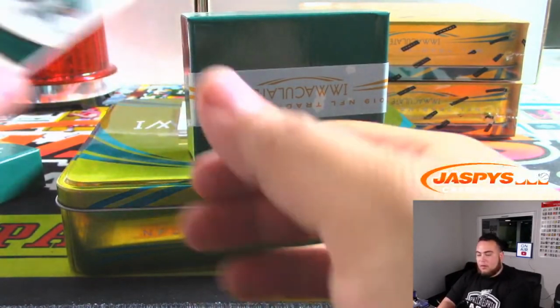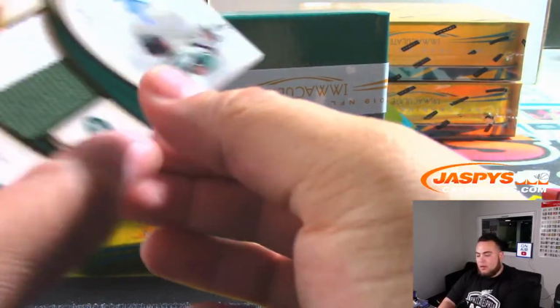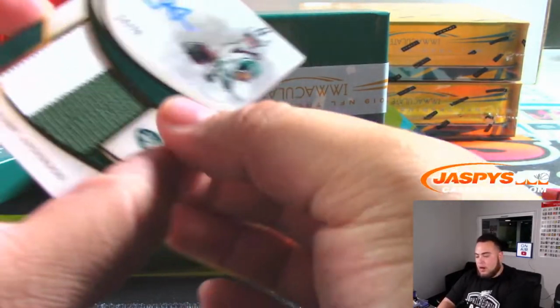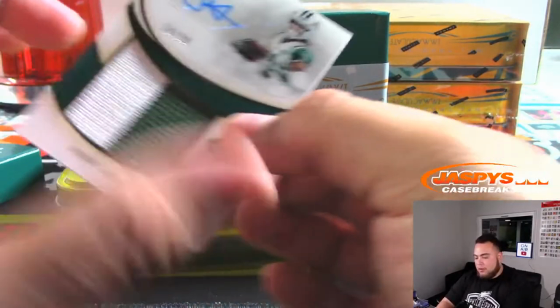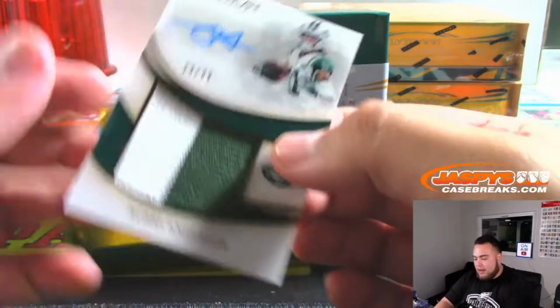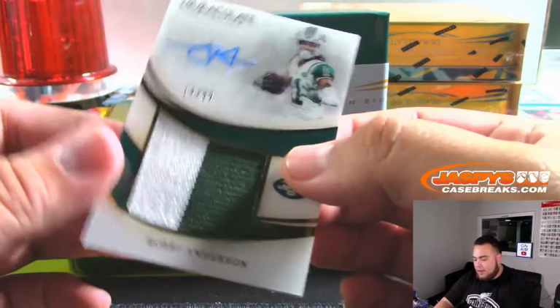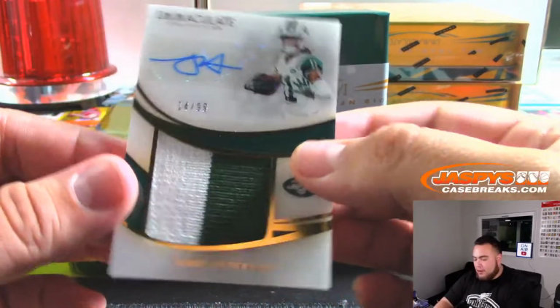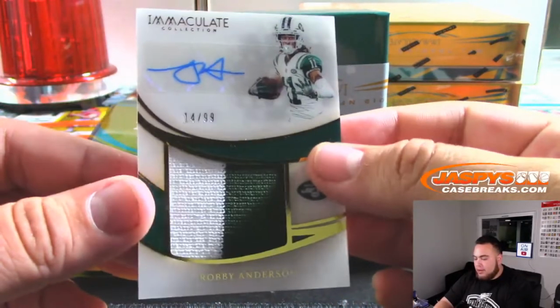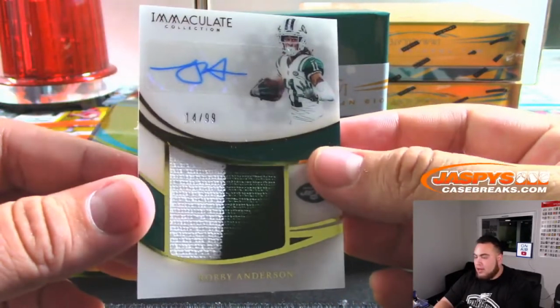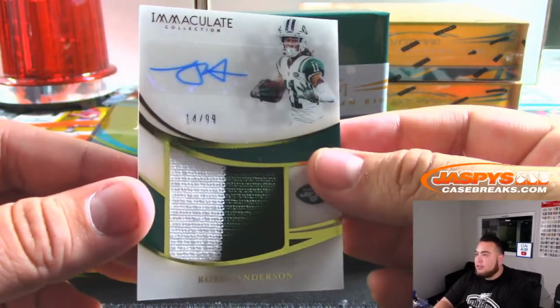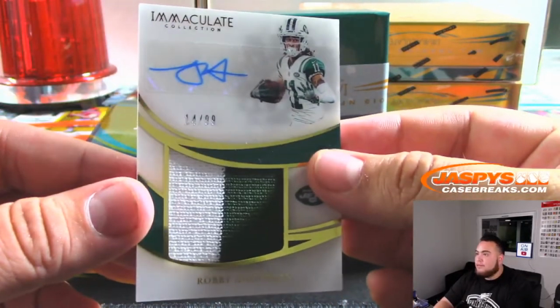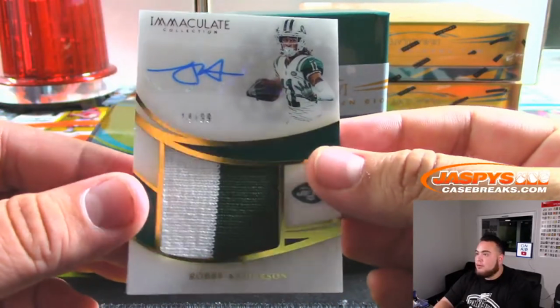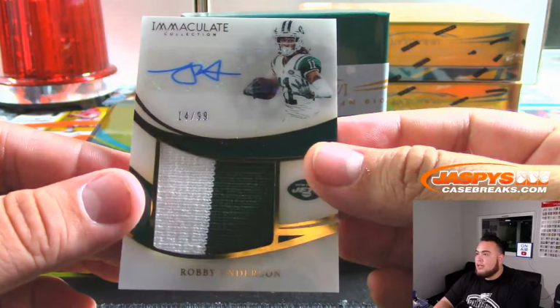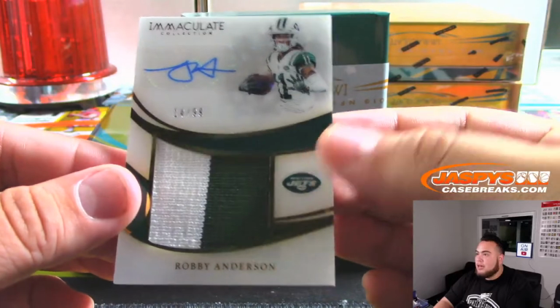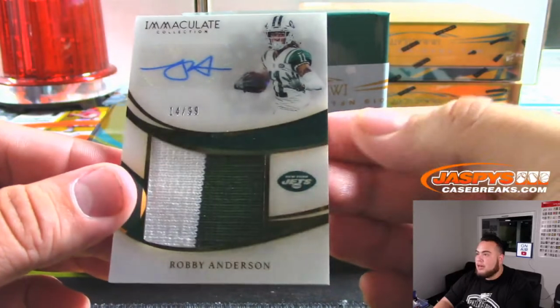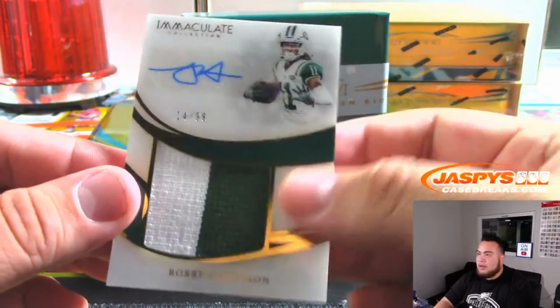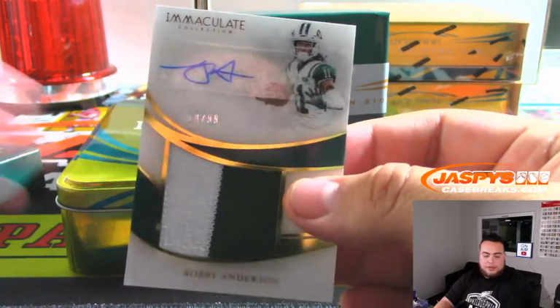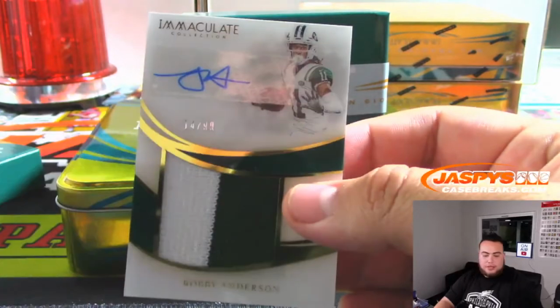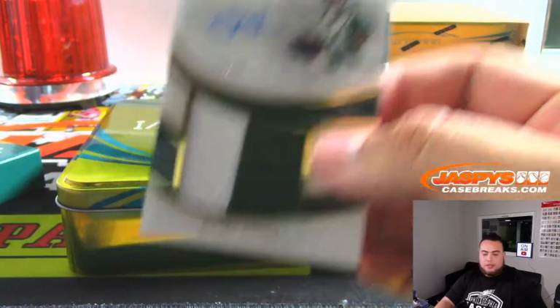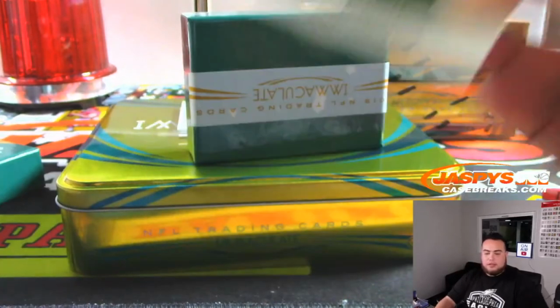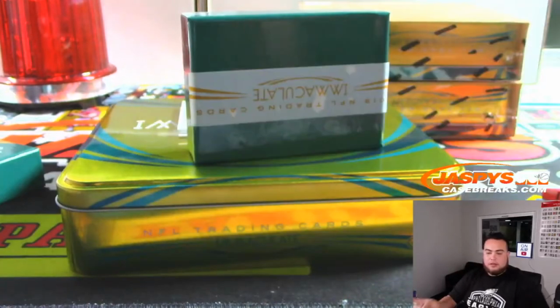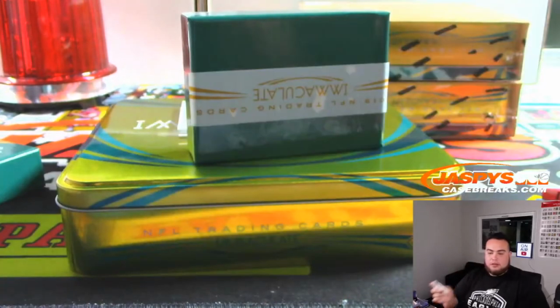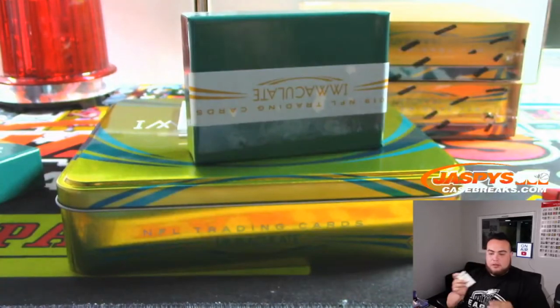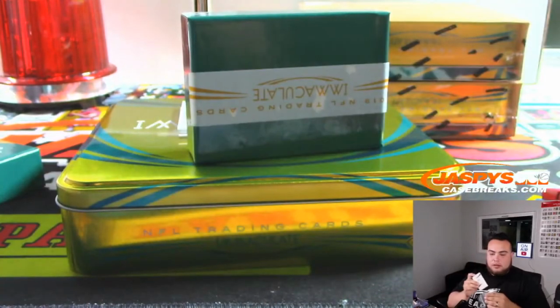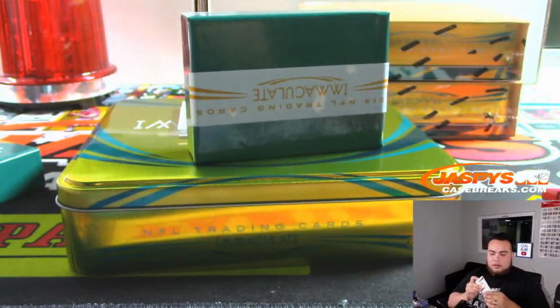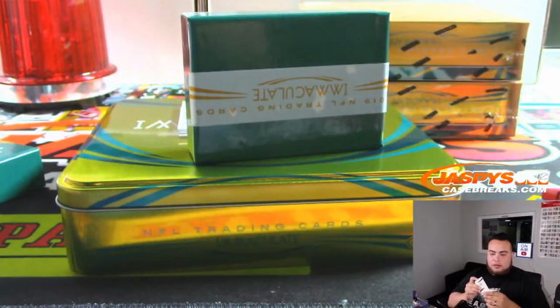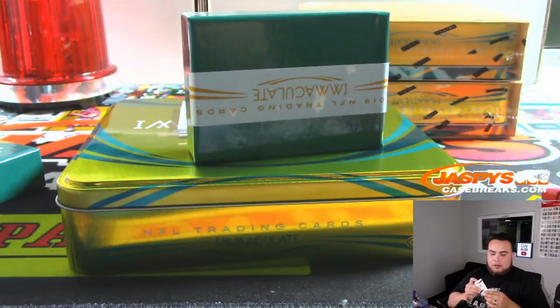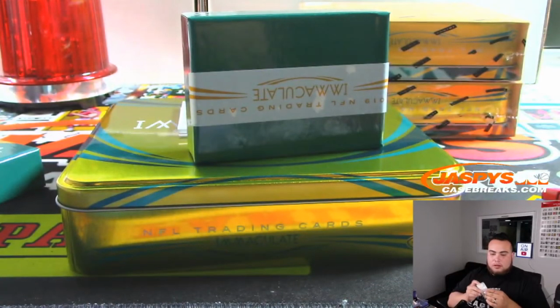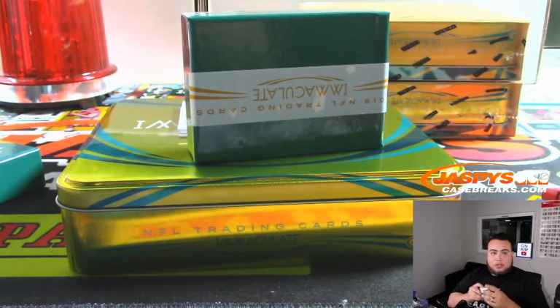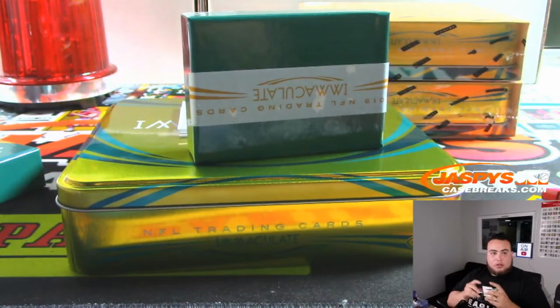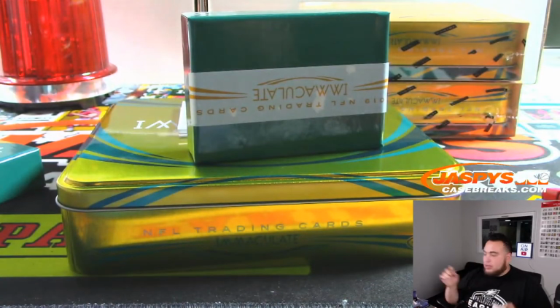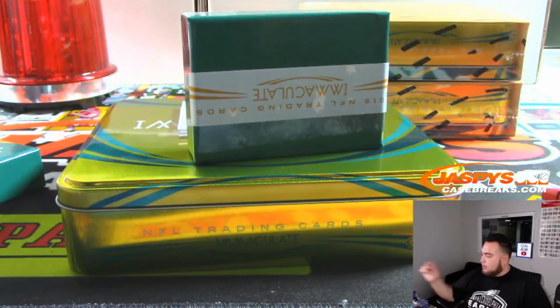Alright, we have a Robbie Anderson, 14 out of 99, for the Jets. Joe with that one.